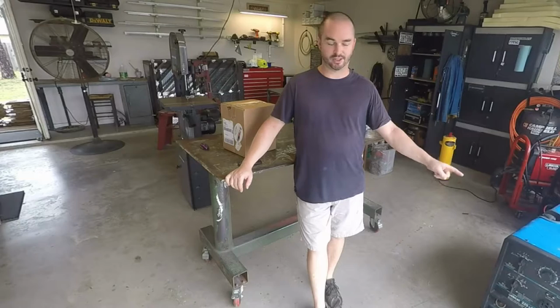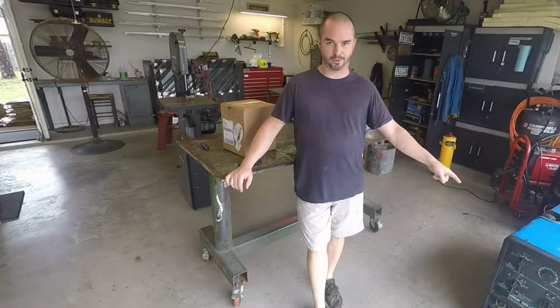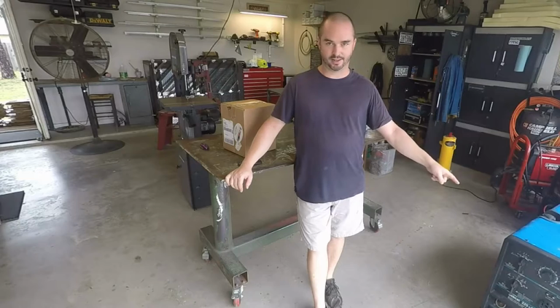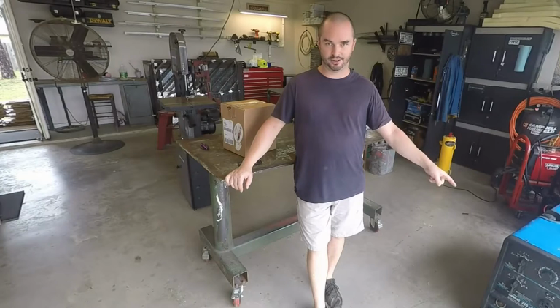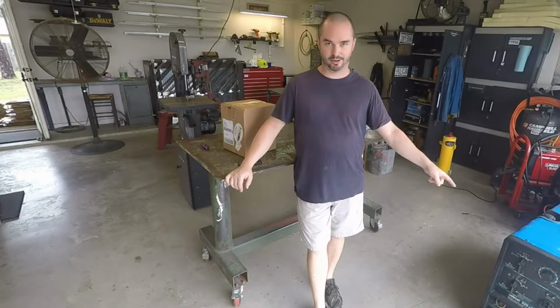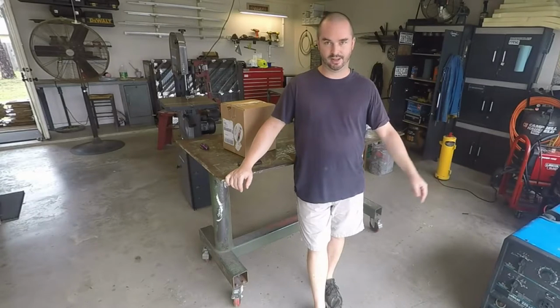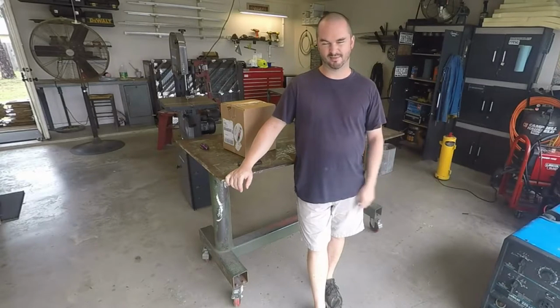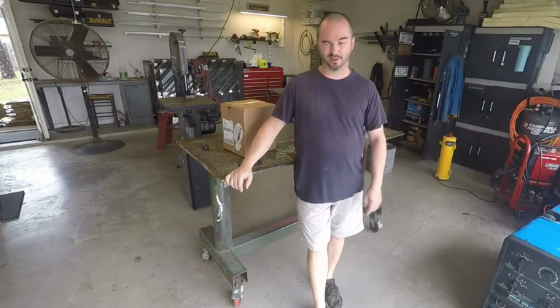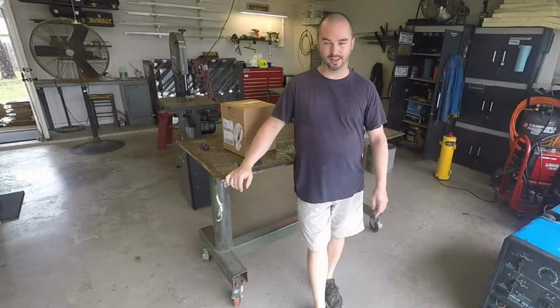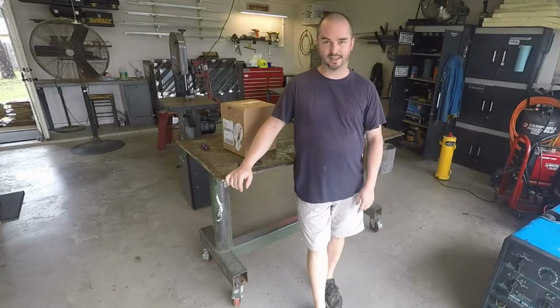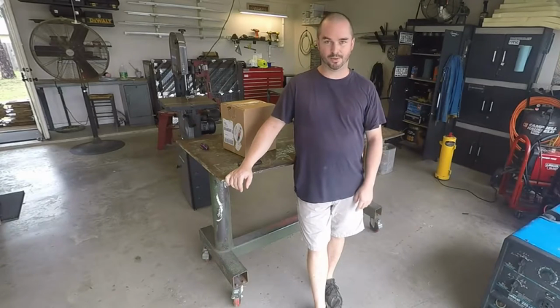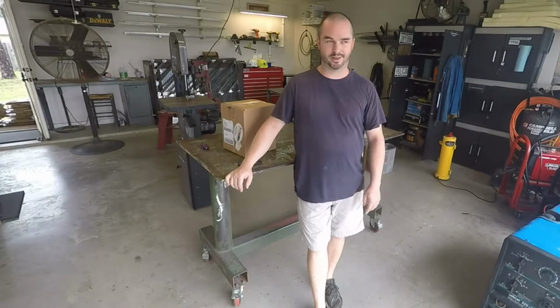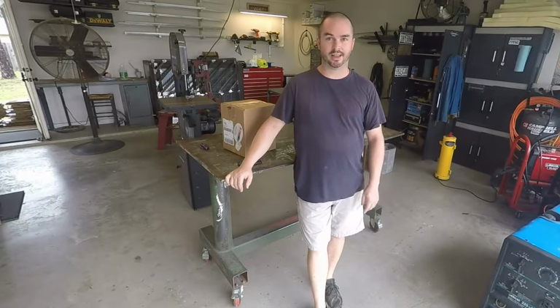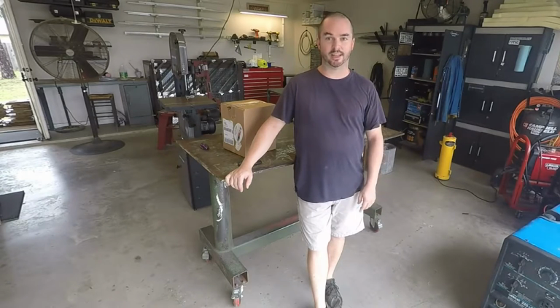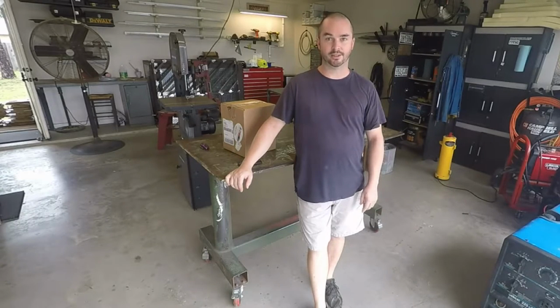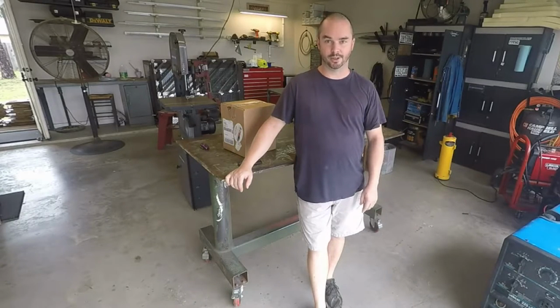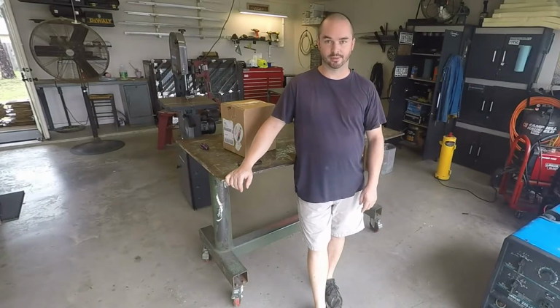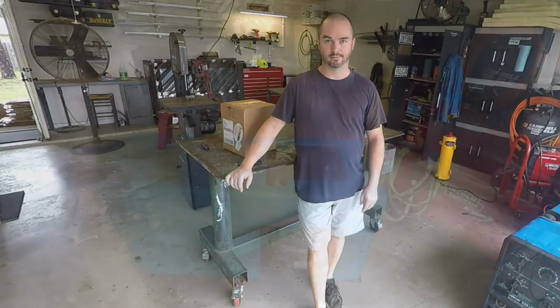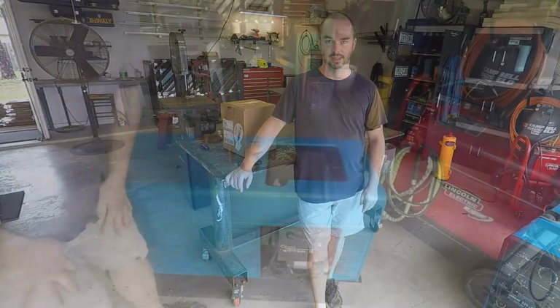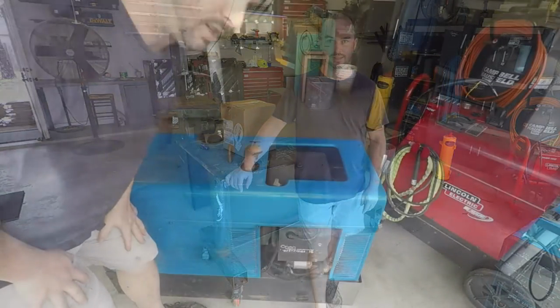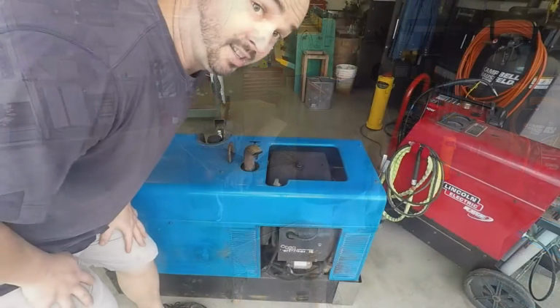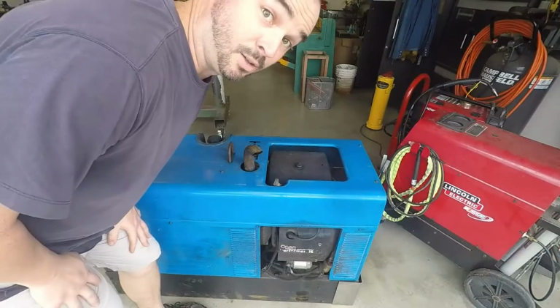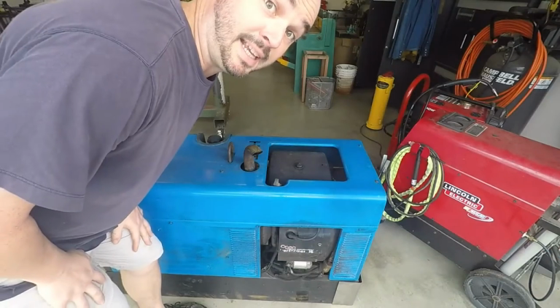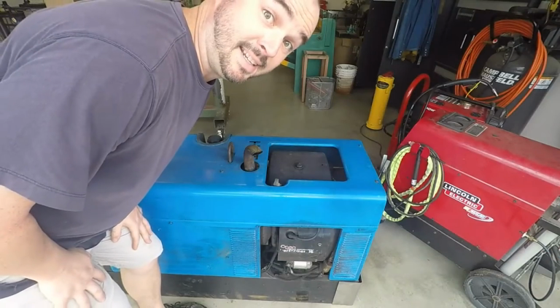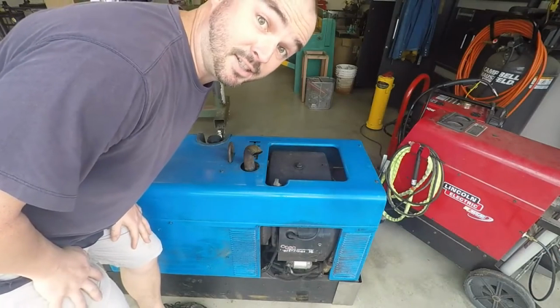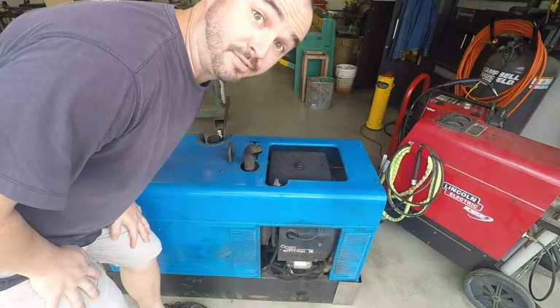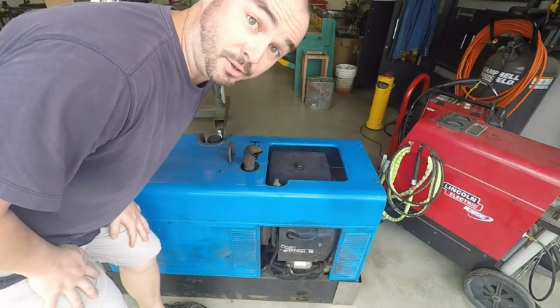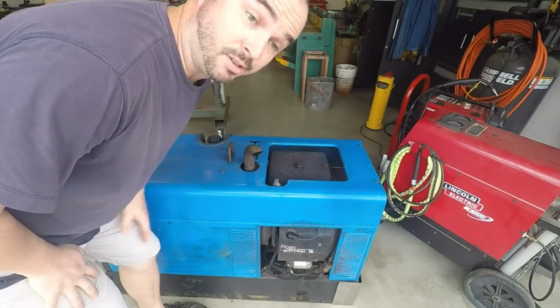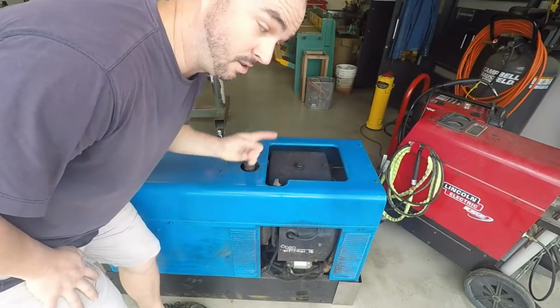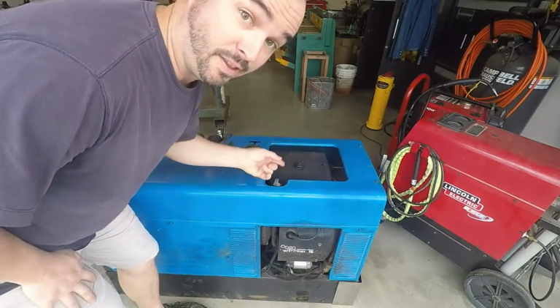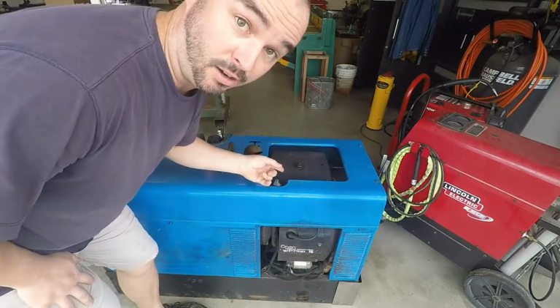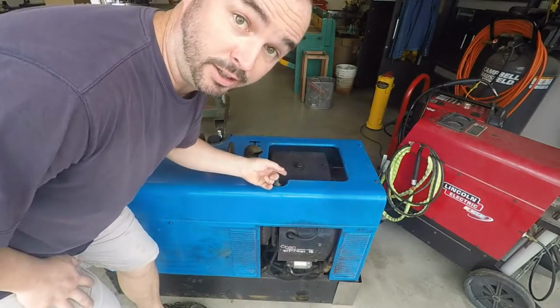It's a 2002 model, it has about 2,000 hours on it, and it needs a tune-up. Let's get started. Let's start with the easiest stuff first — the air cleaner.